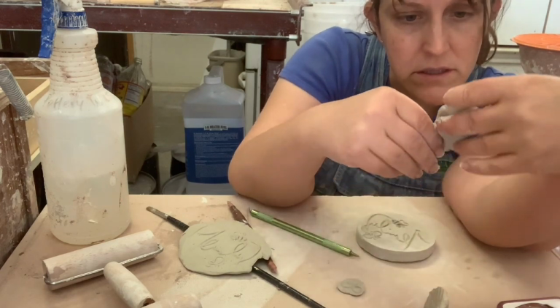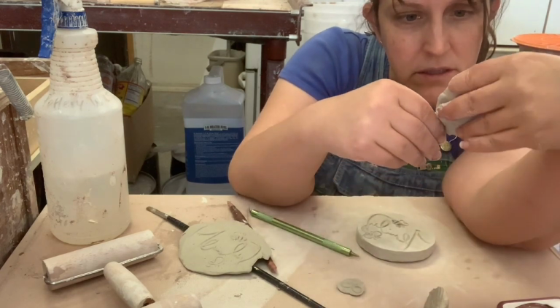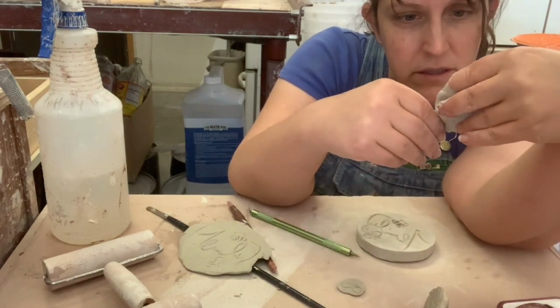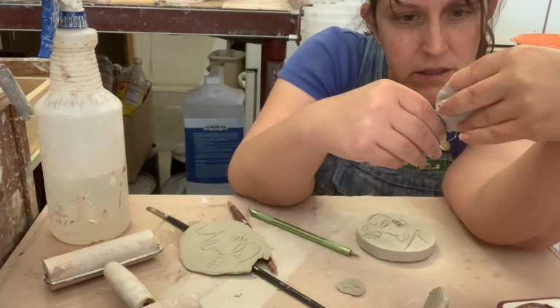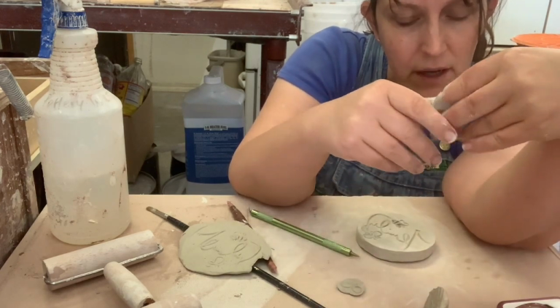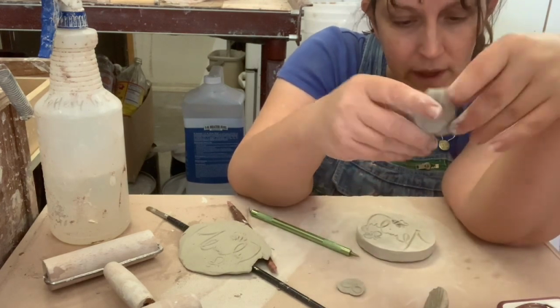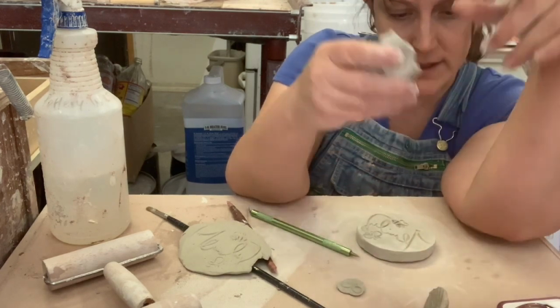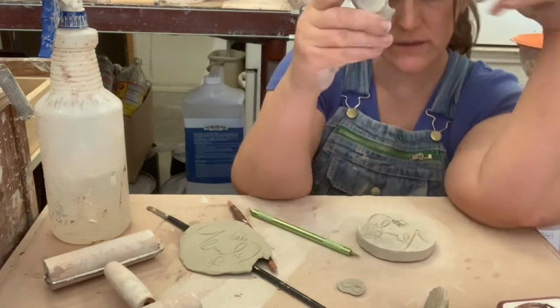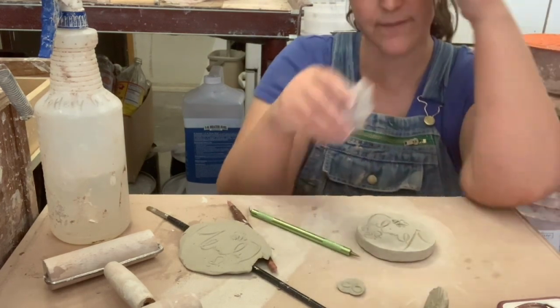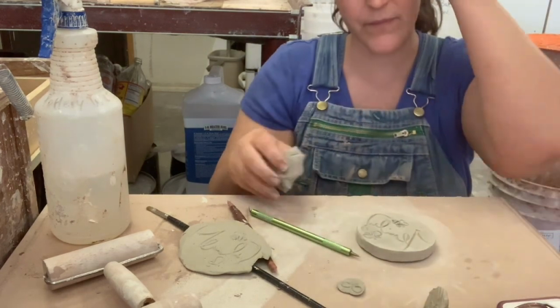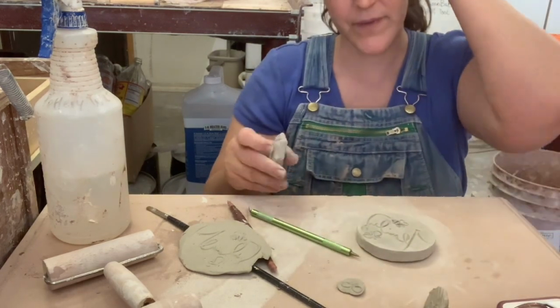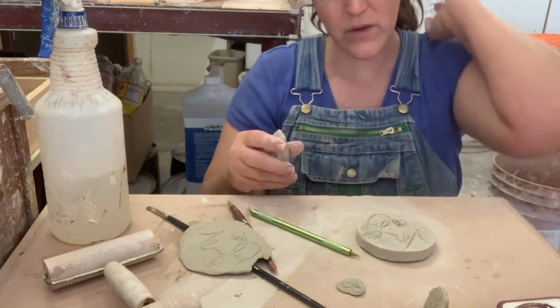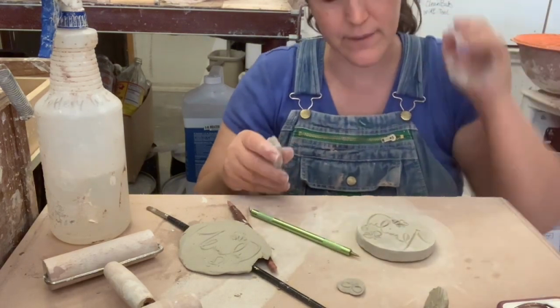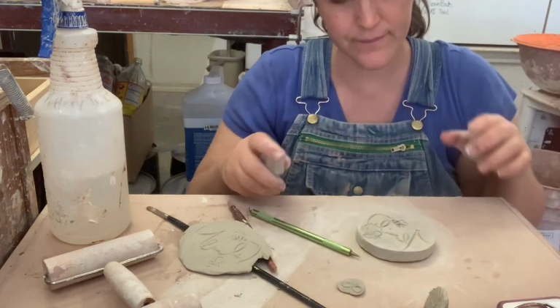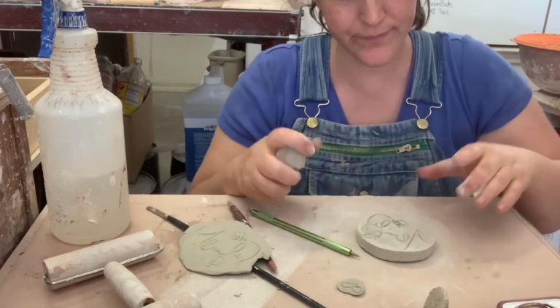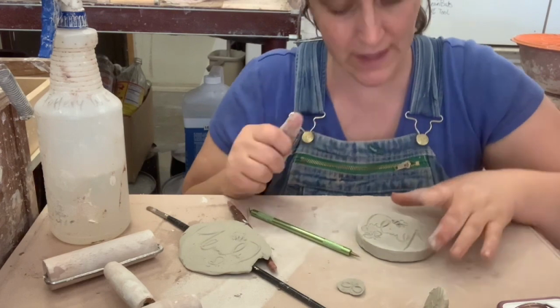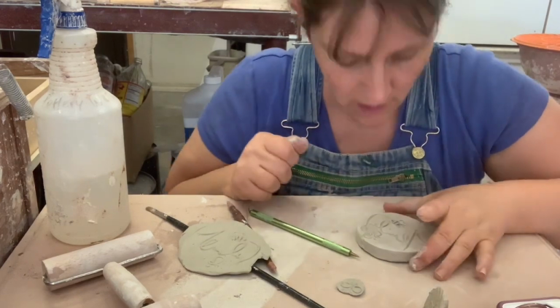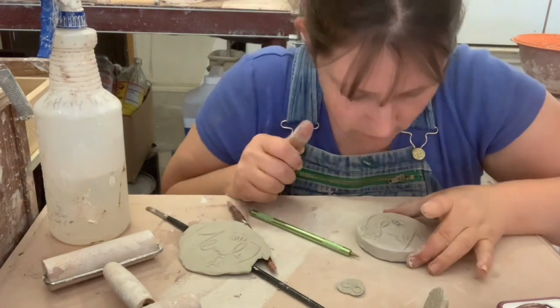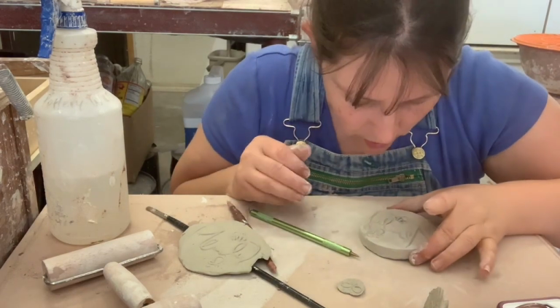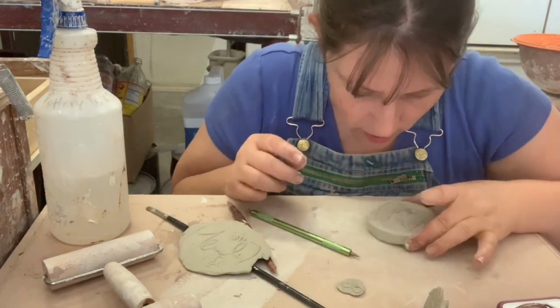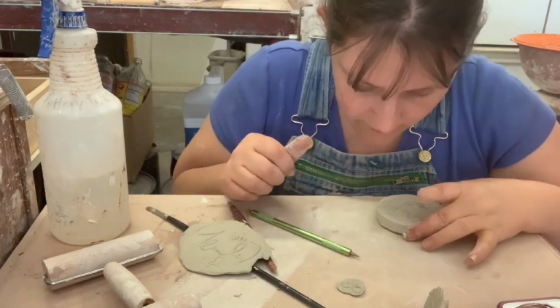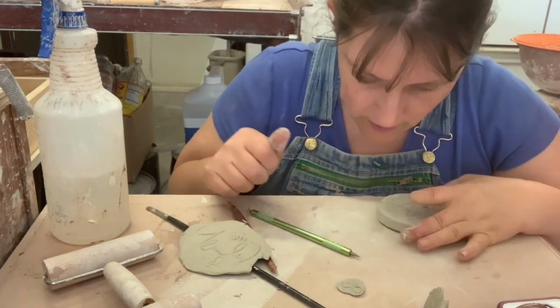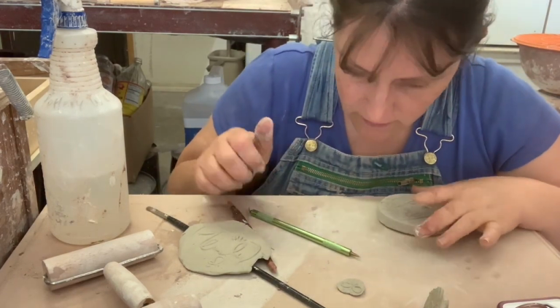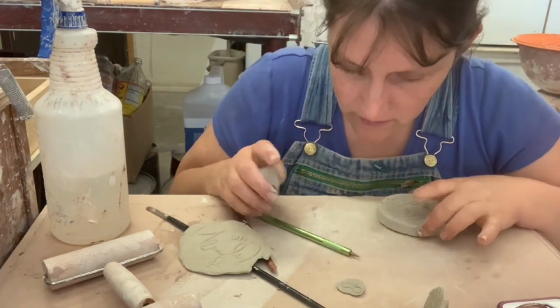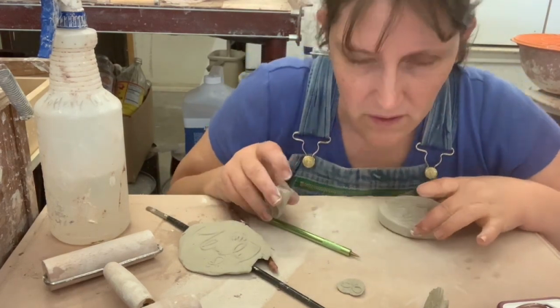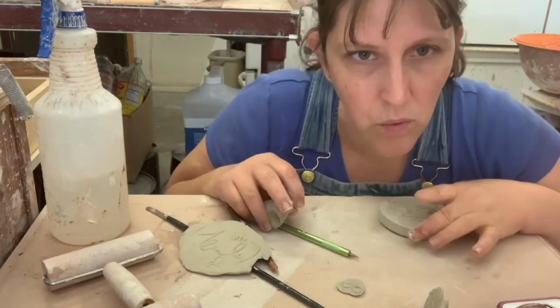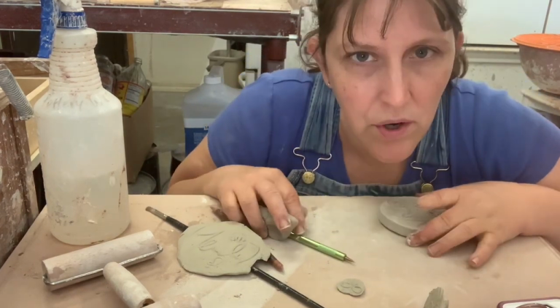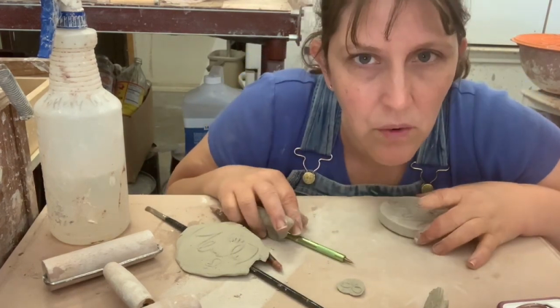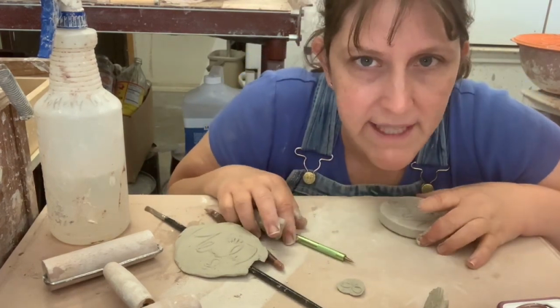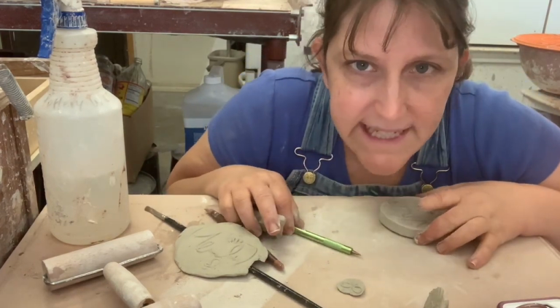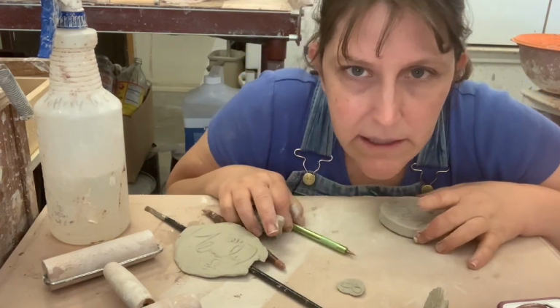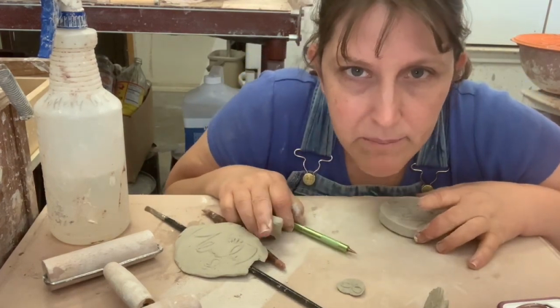I can't wait. Okay, more carving. We're going deeper.